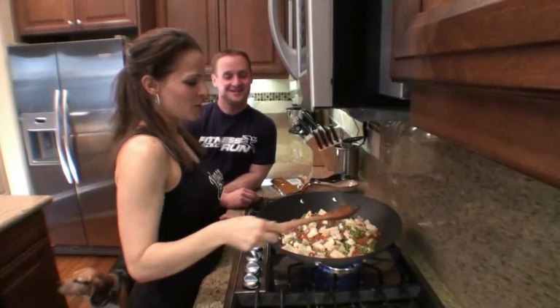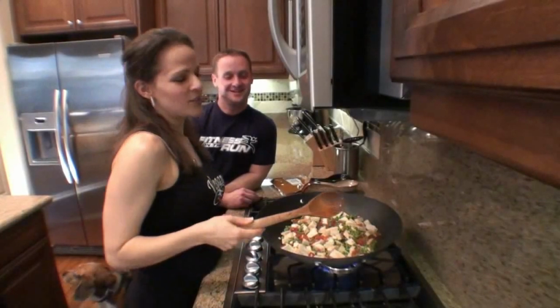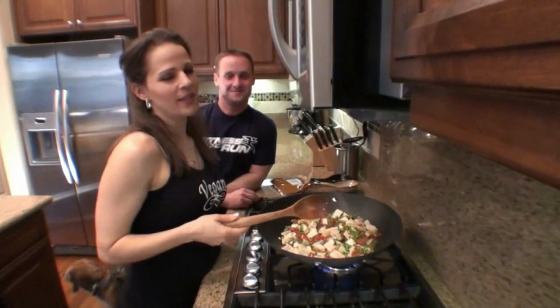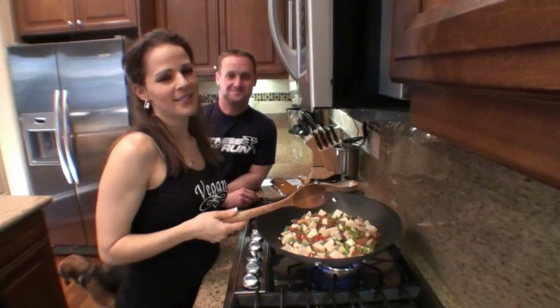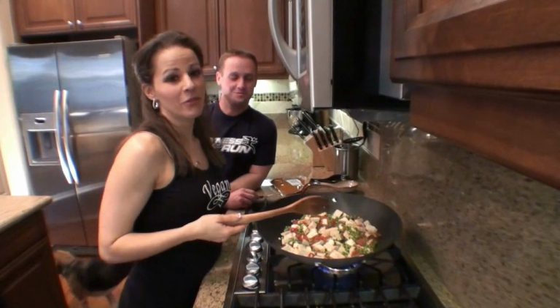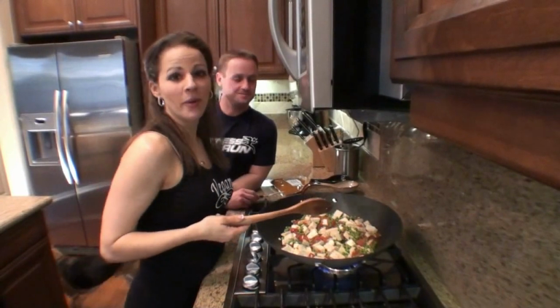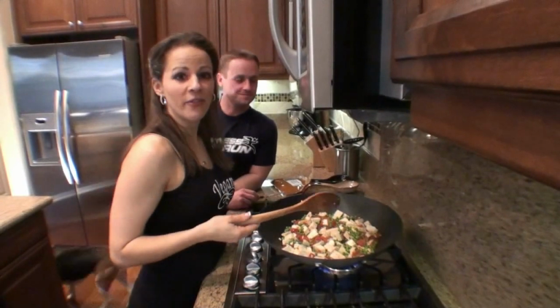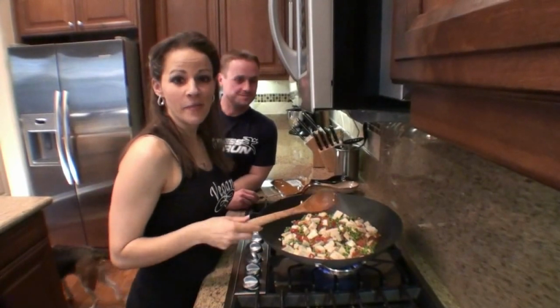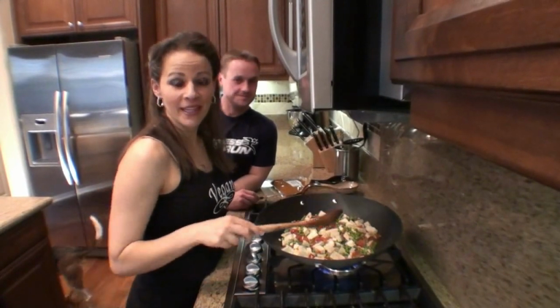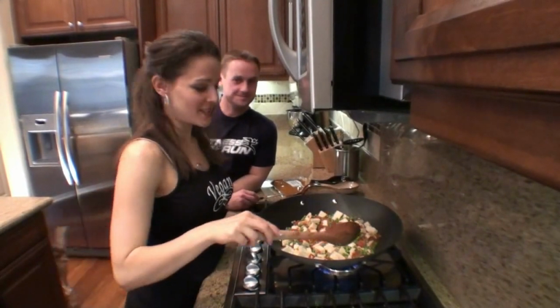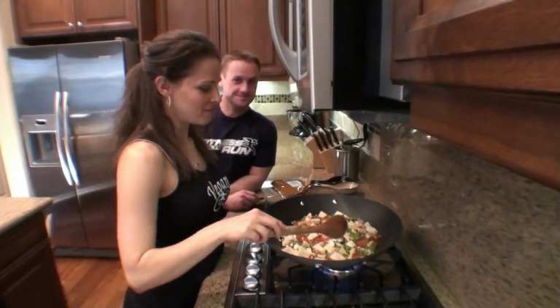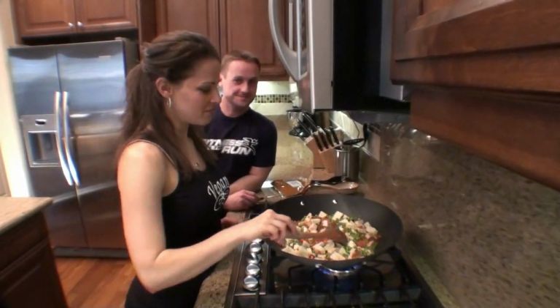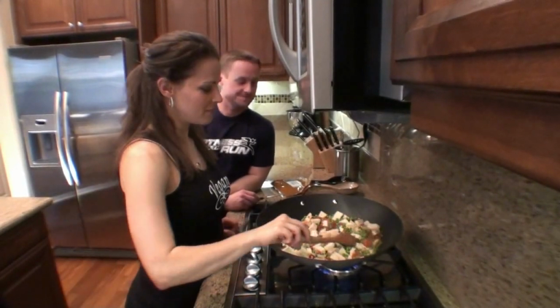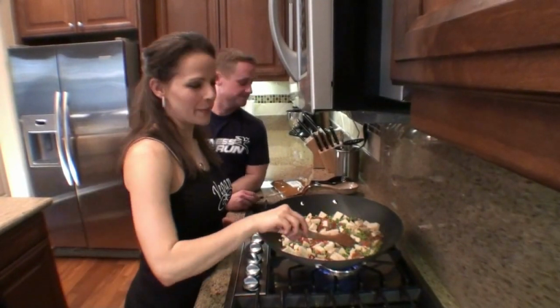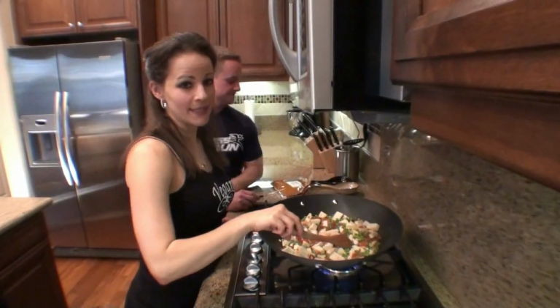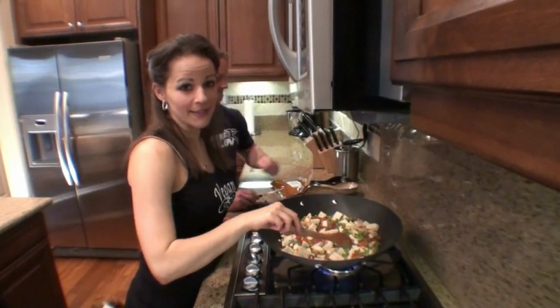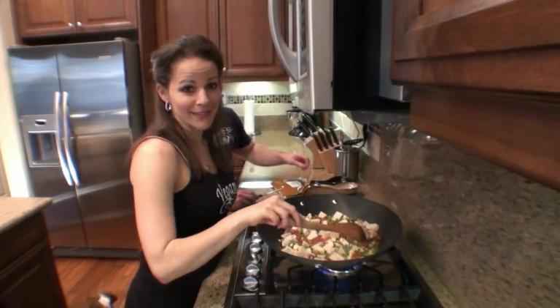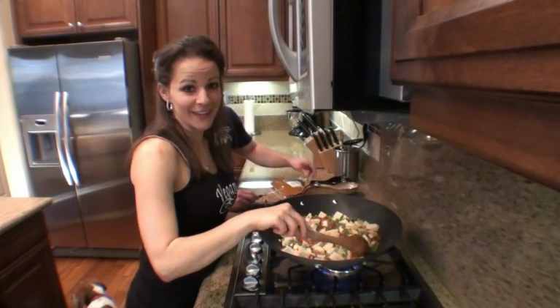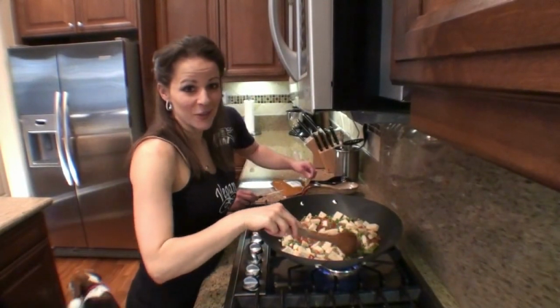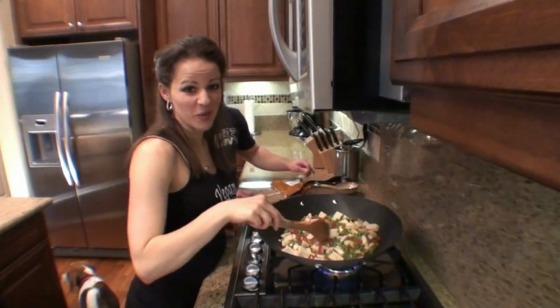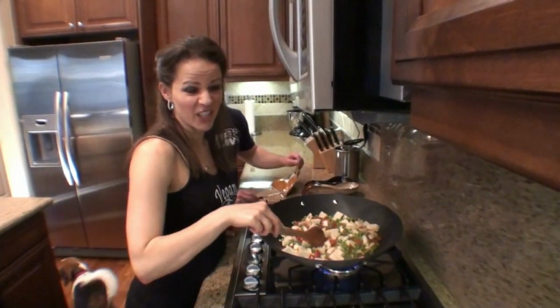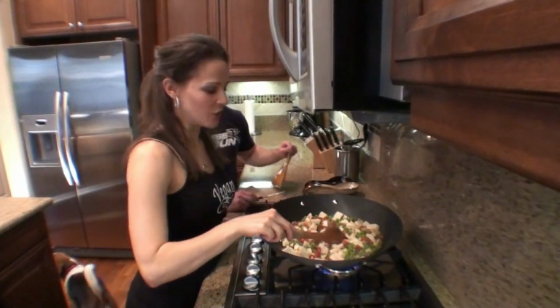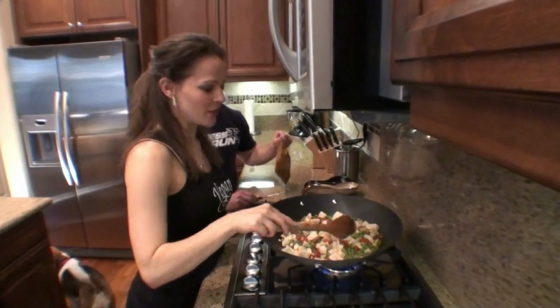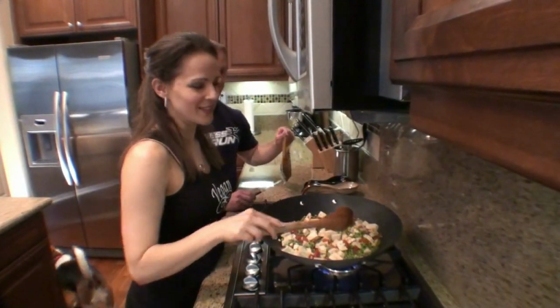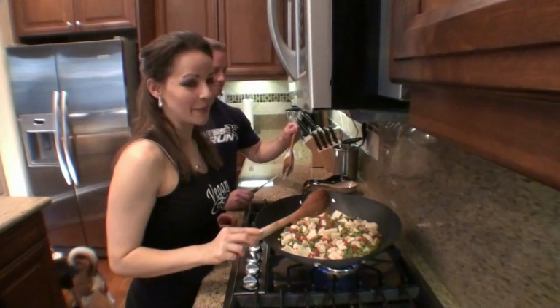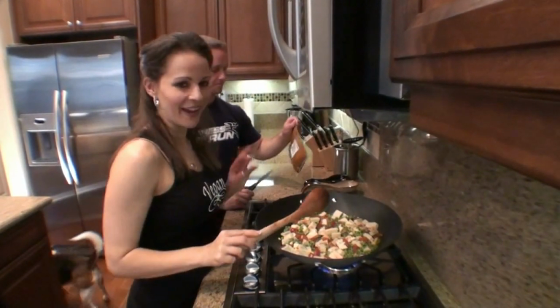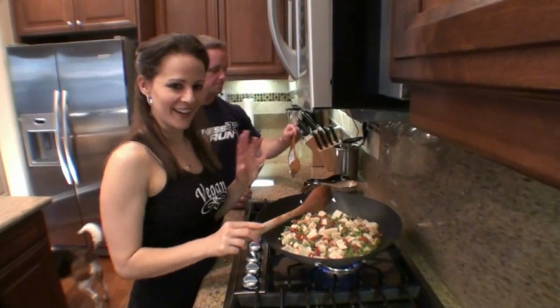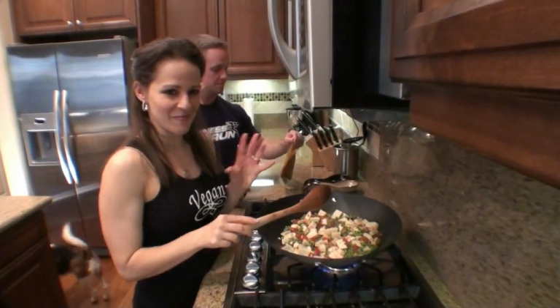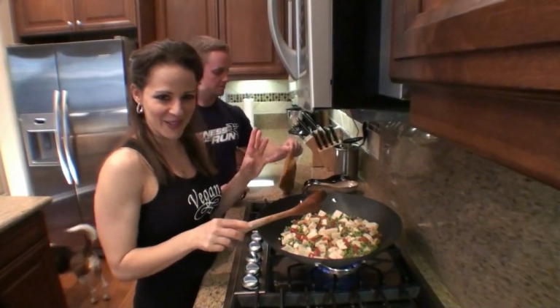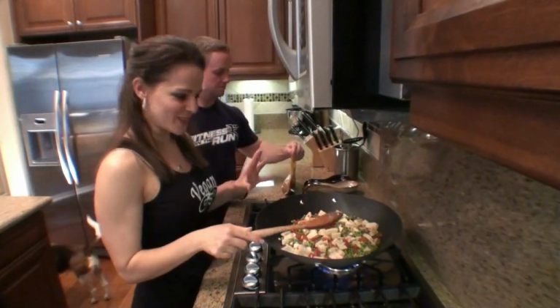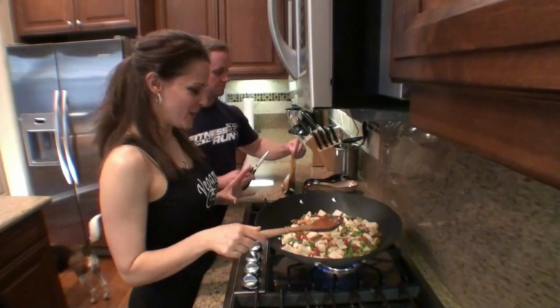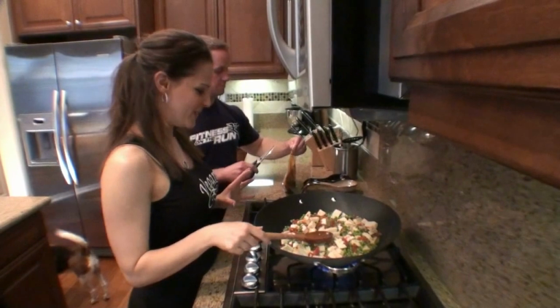Okay, so we let it simmer for about five minutes, maybe six, and it looks ready to go. So I think it's time to add the magic sauce.